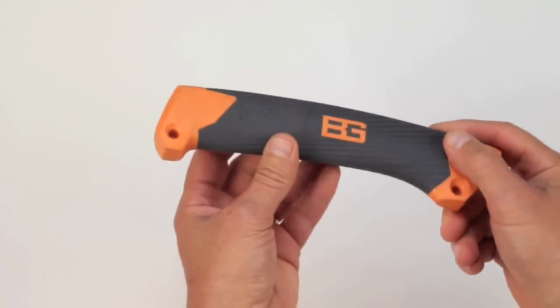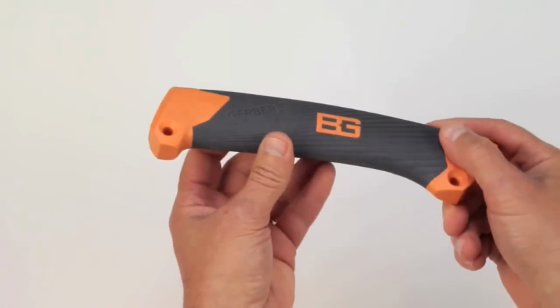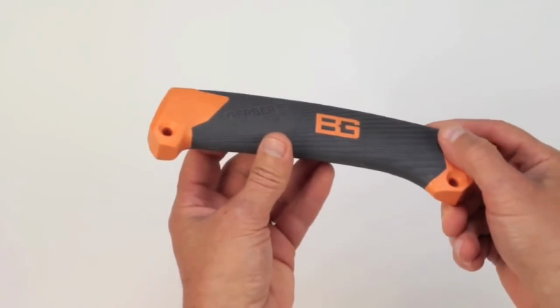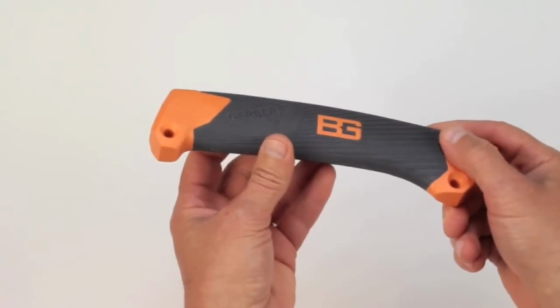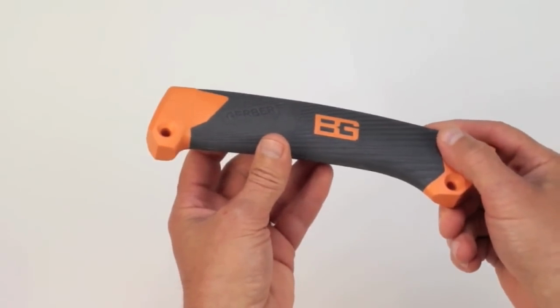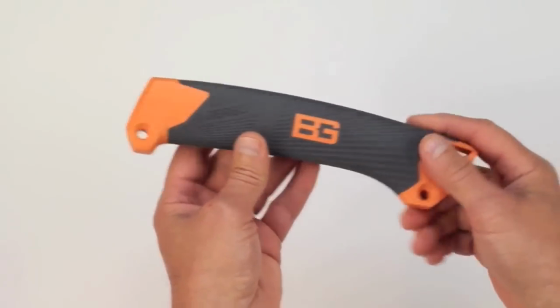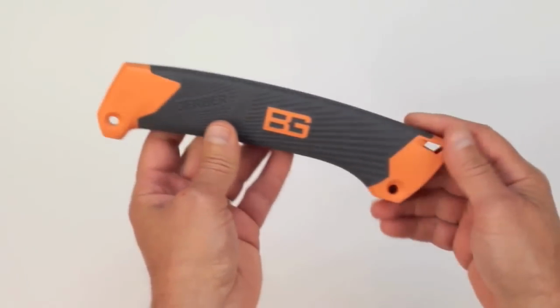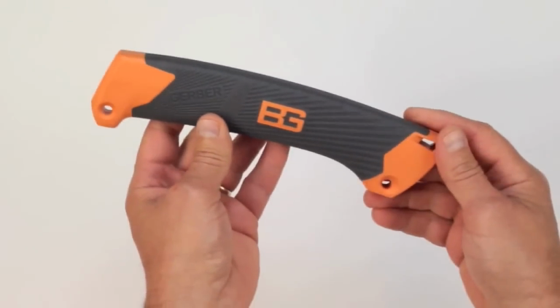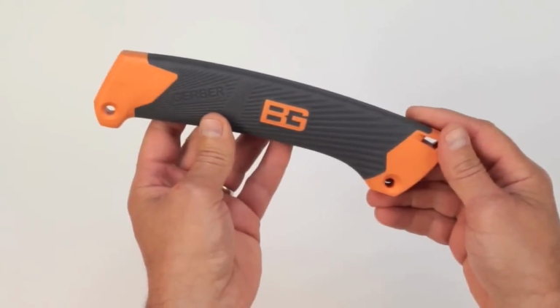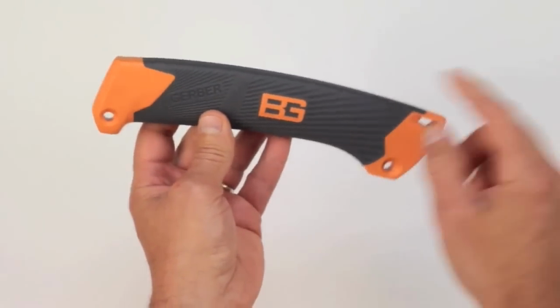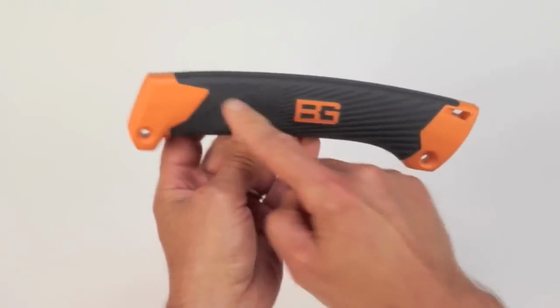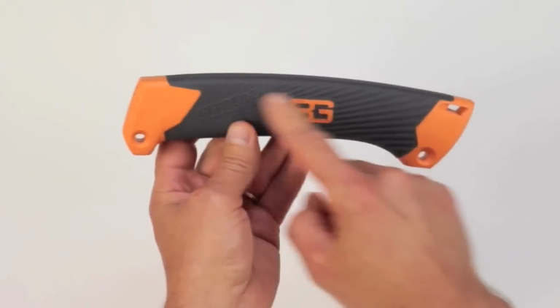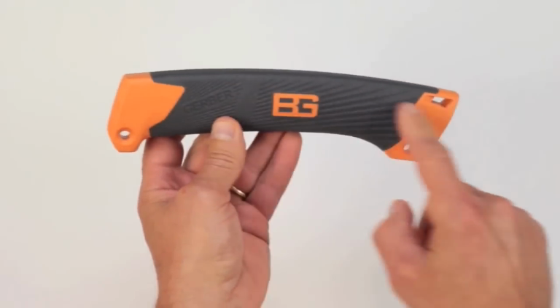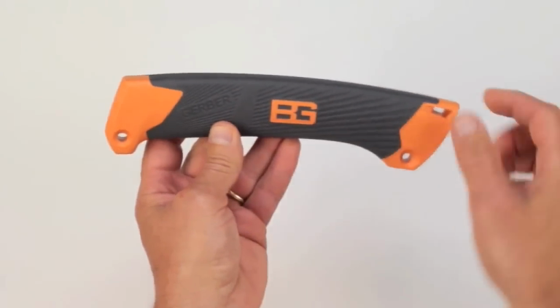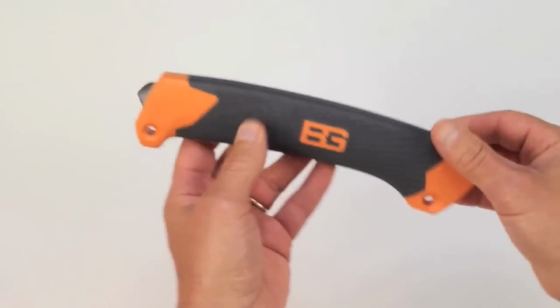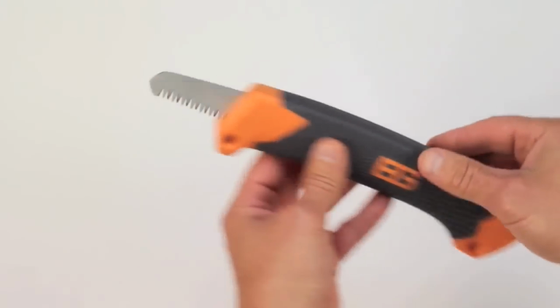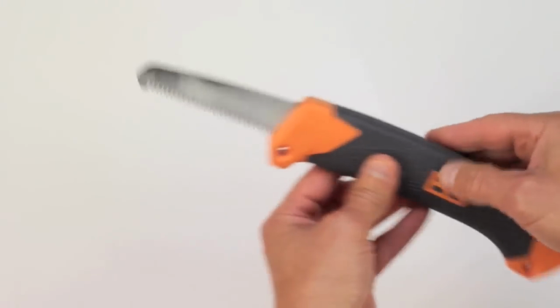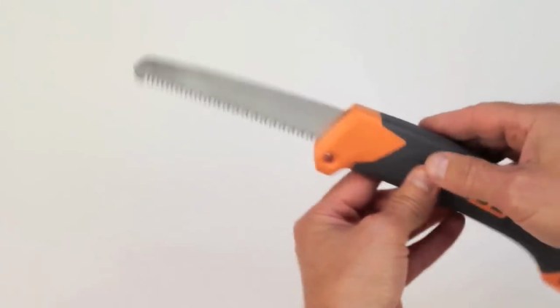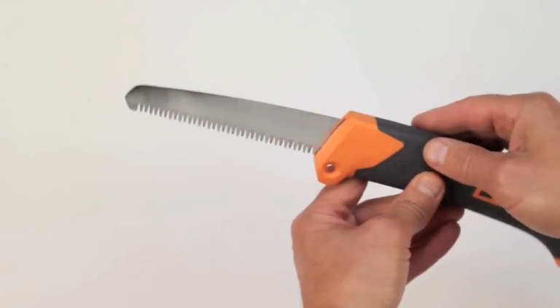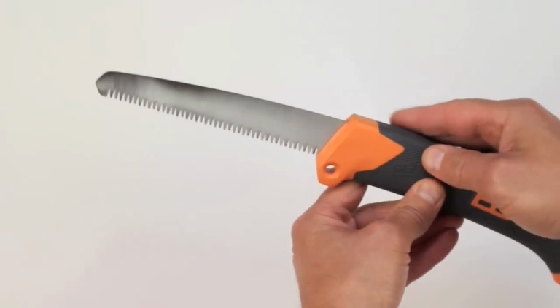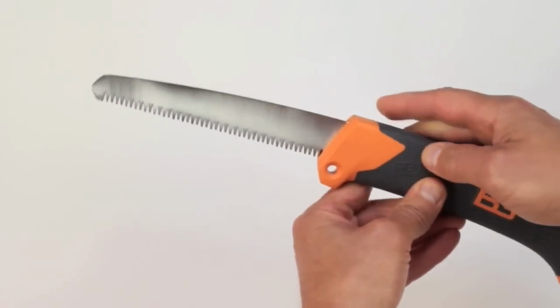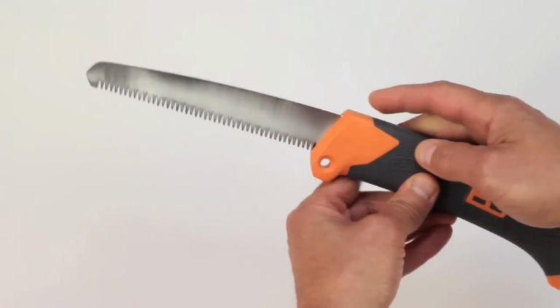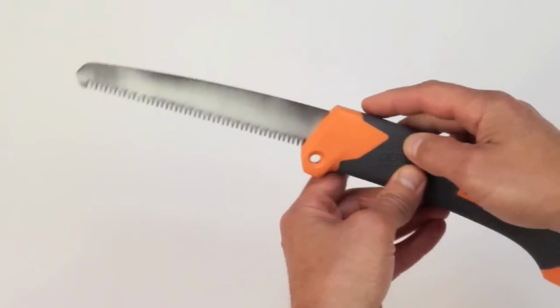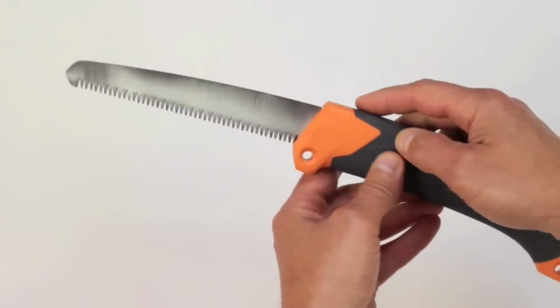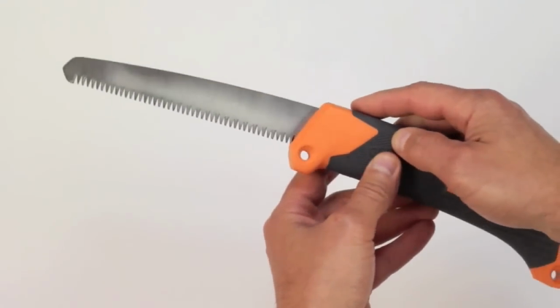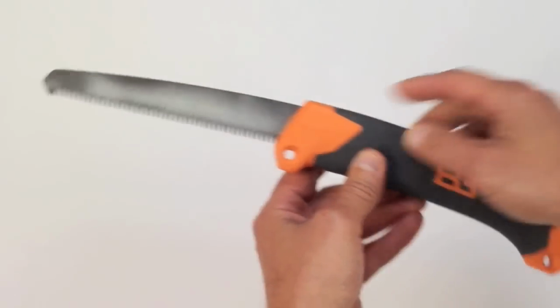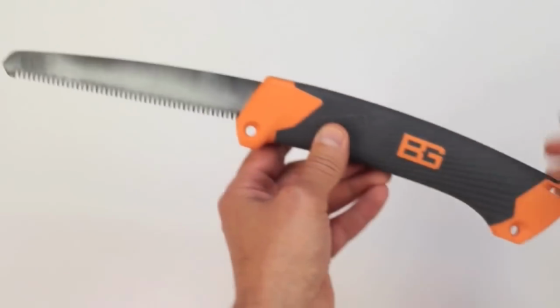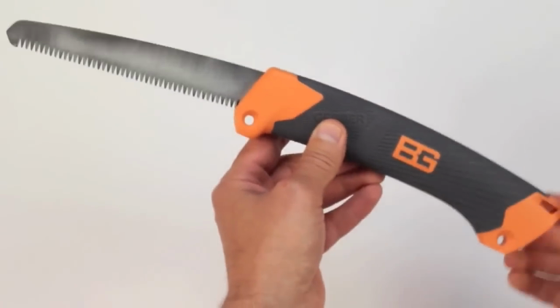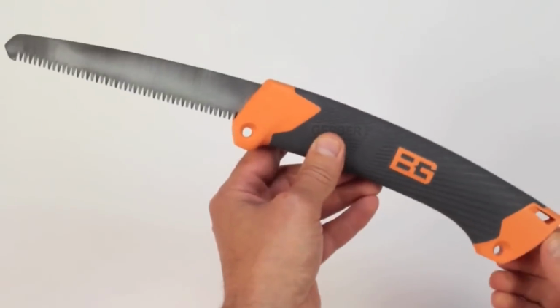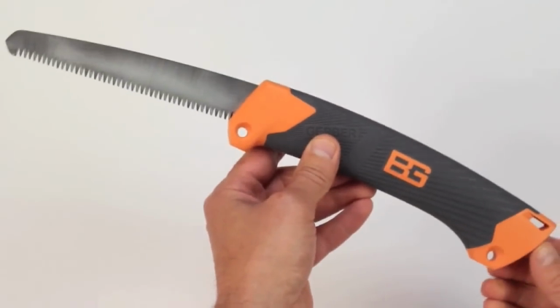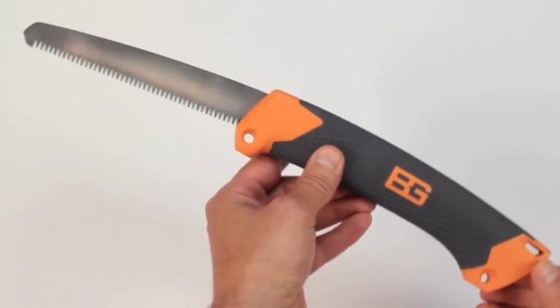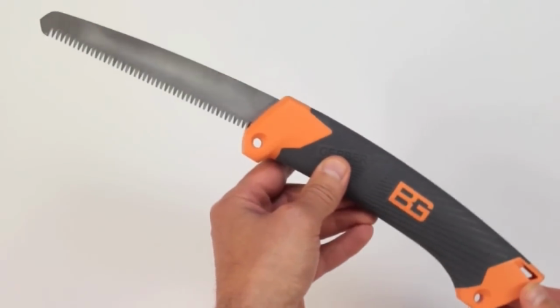The closed length is about eight and a half inches. The blade length is just over six inches, with an overall length of almost 15 inches.